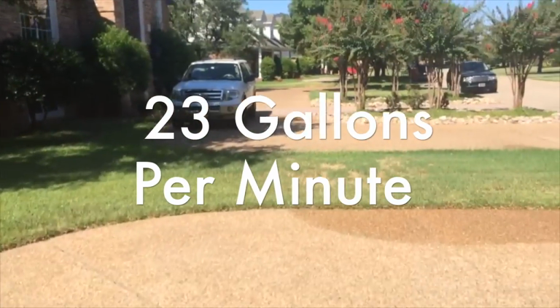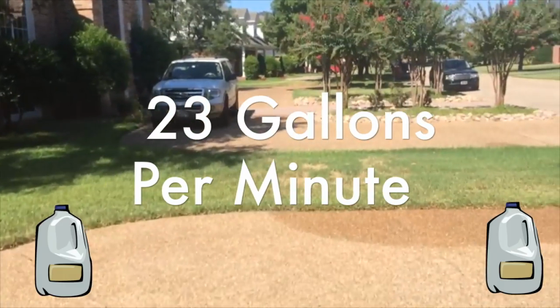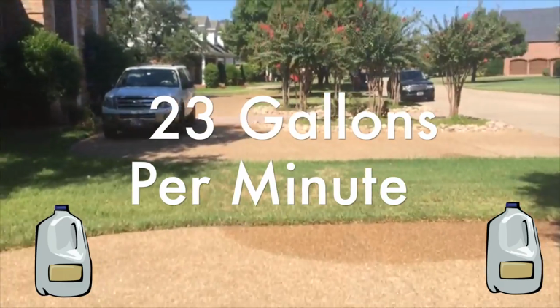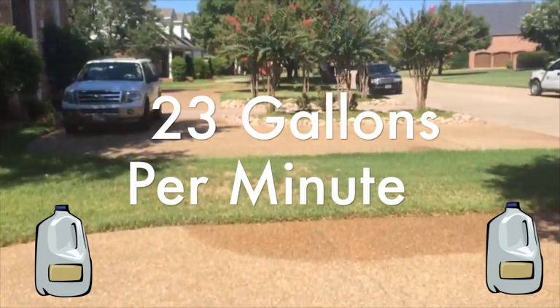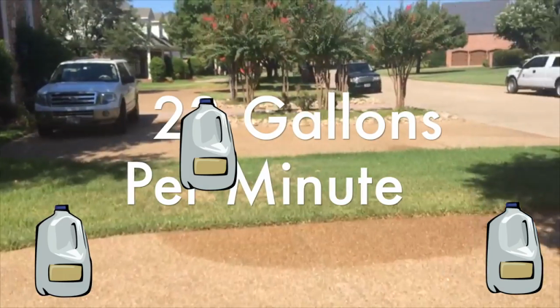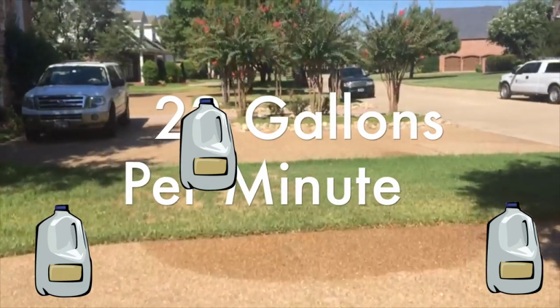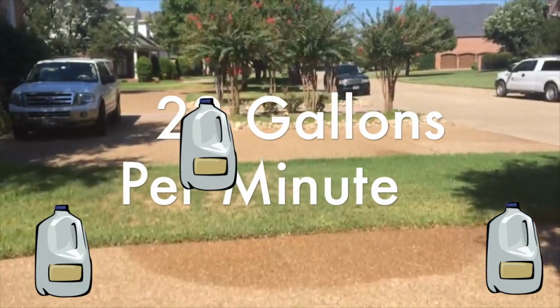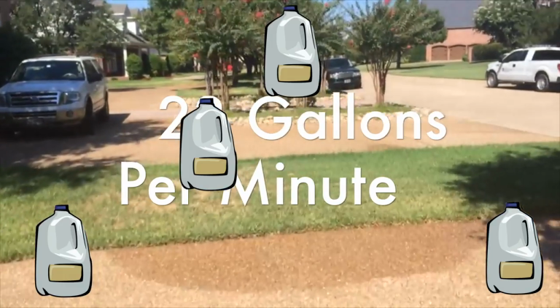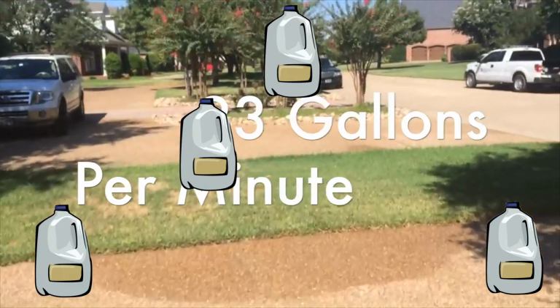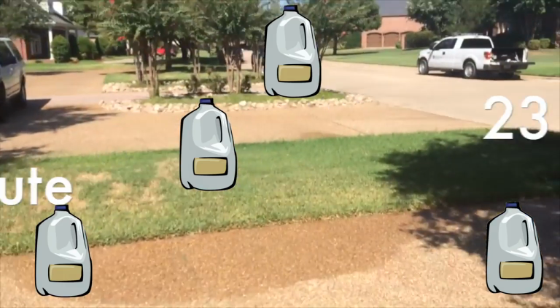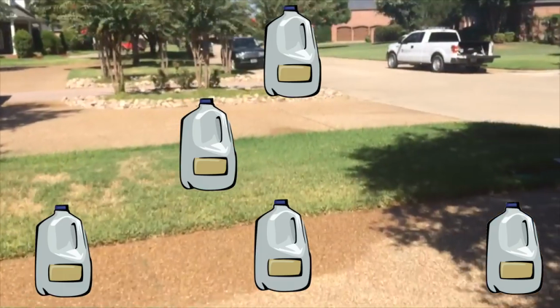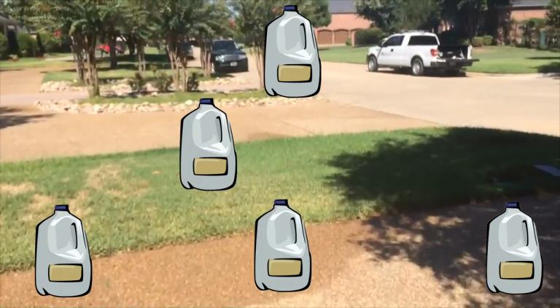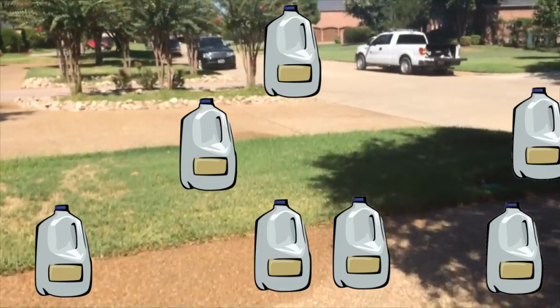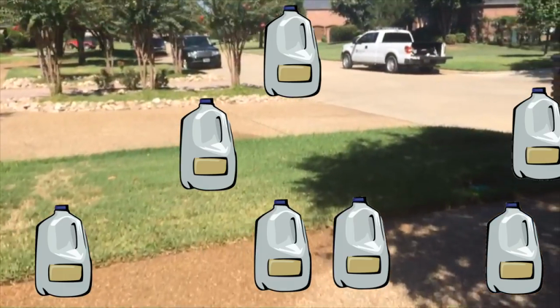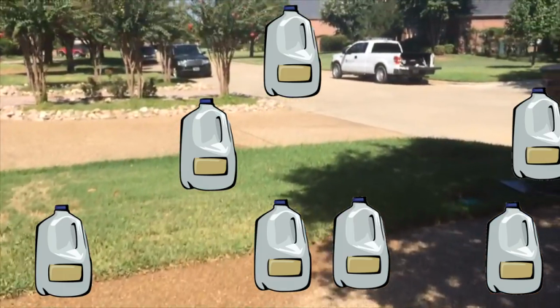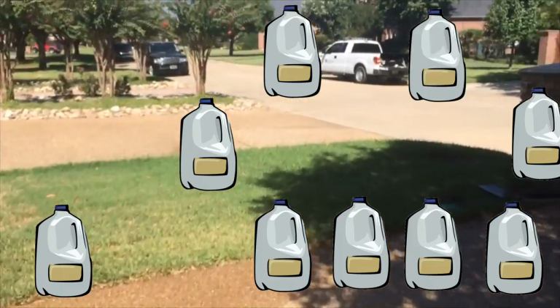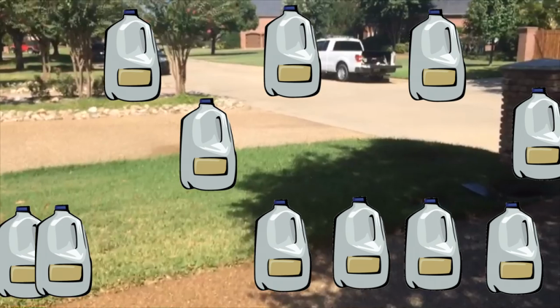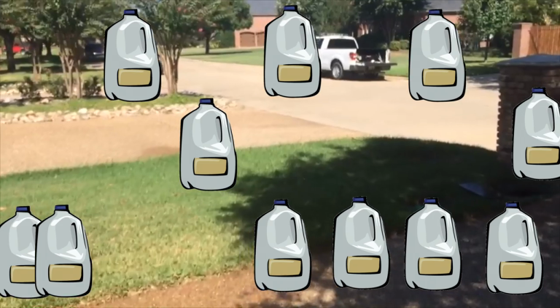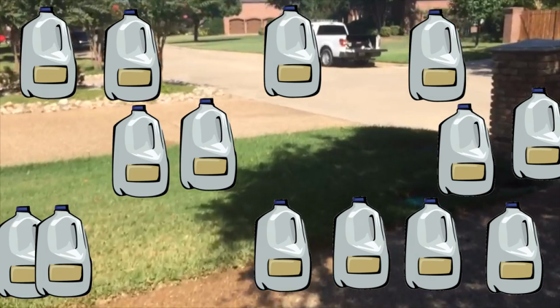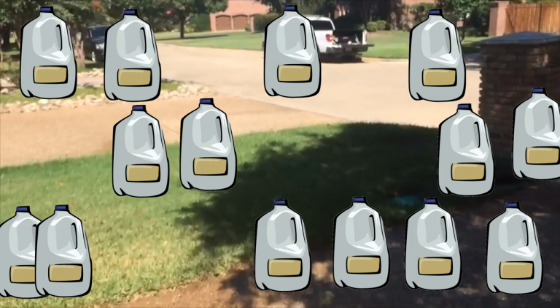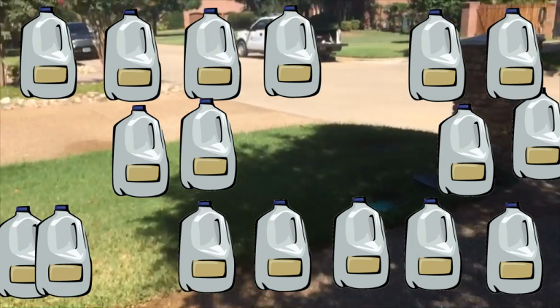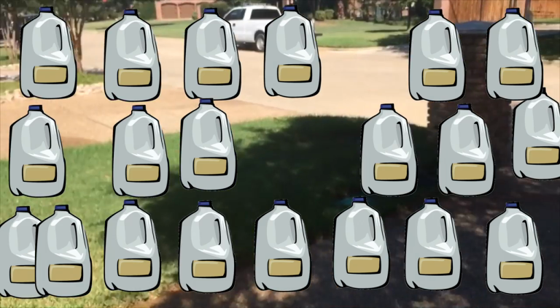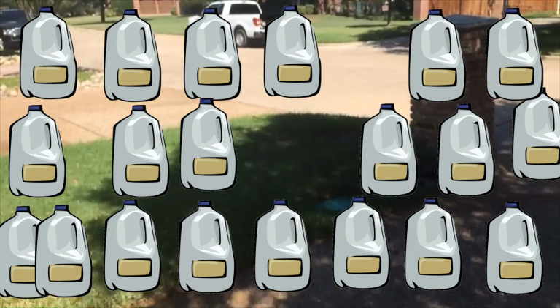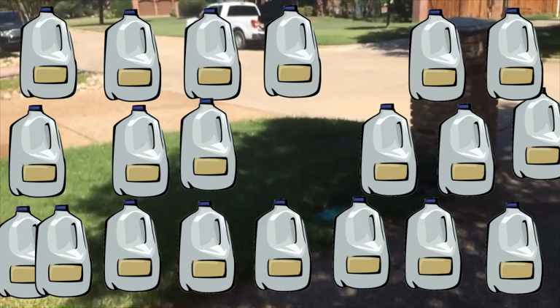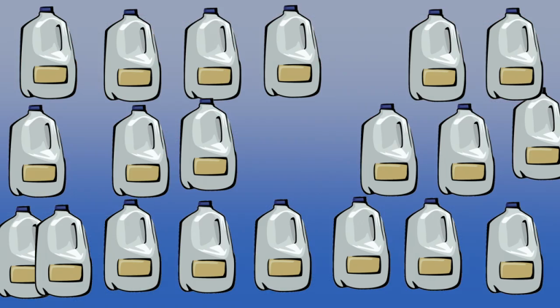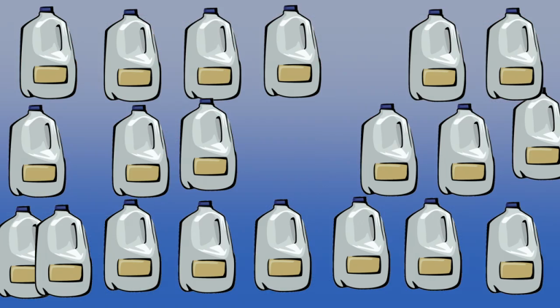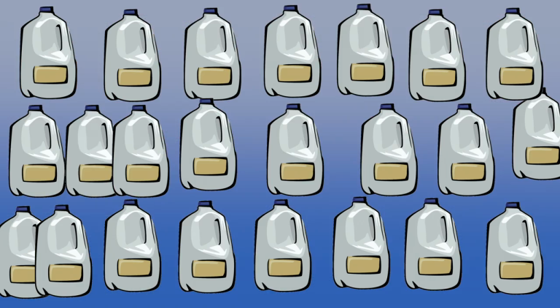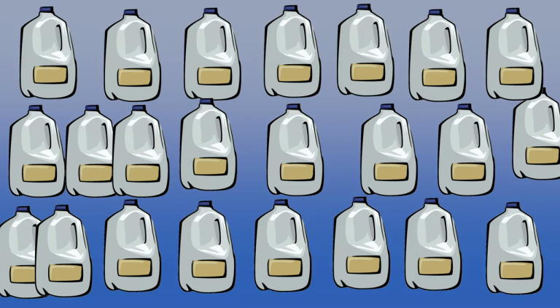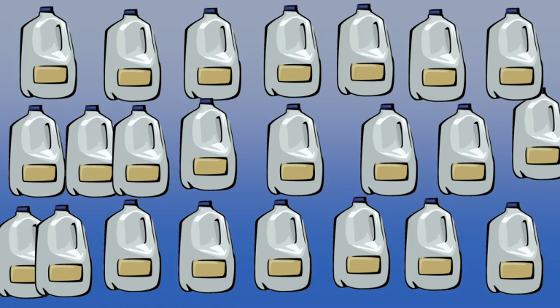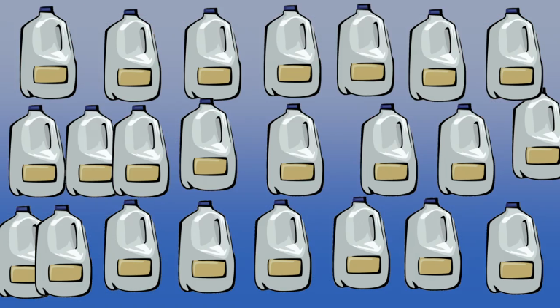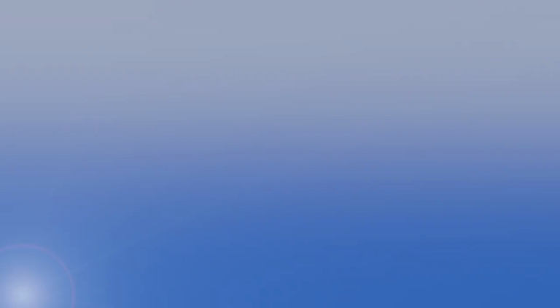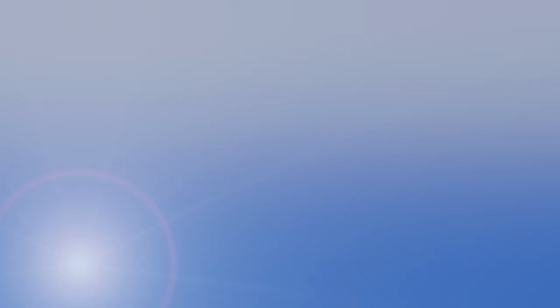For comparison, imagine consuming 23 gallons of milk in just one minute. That's a lot.